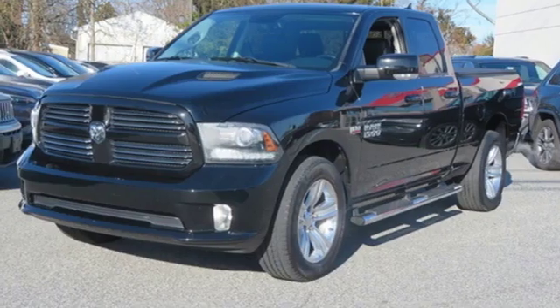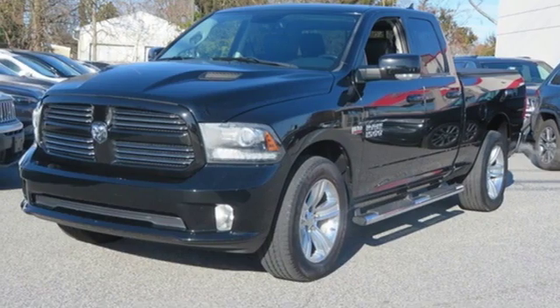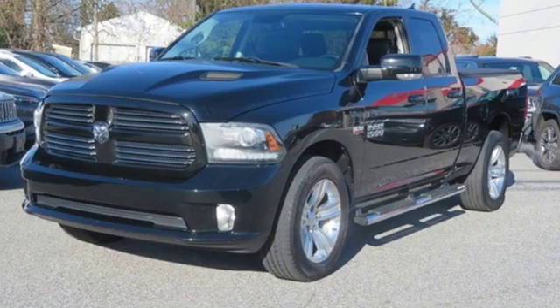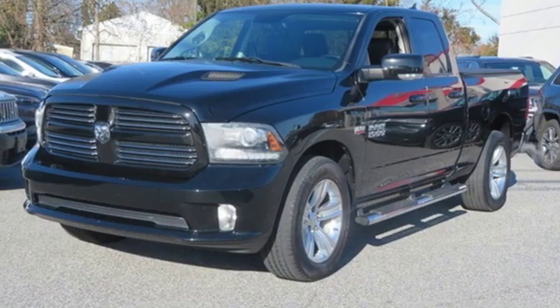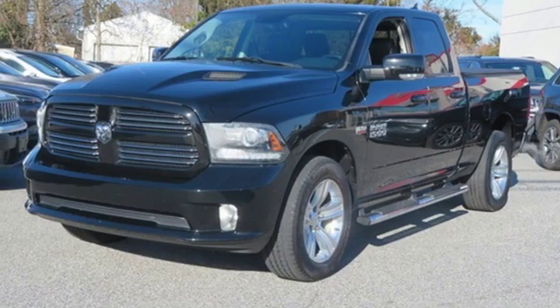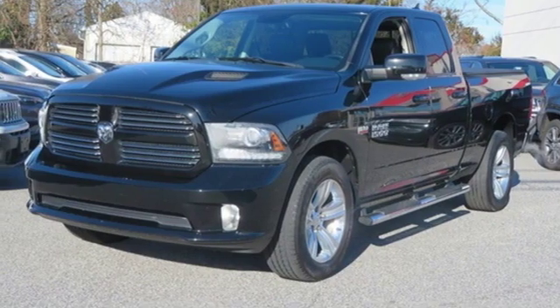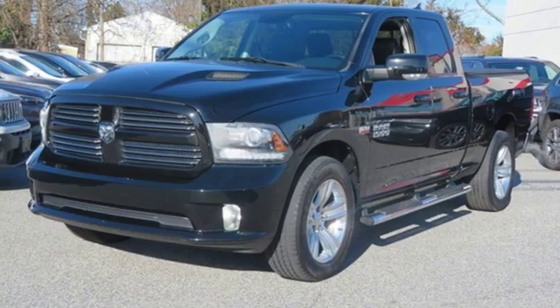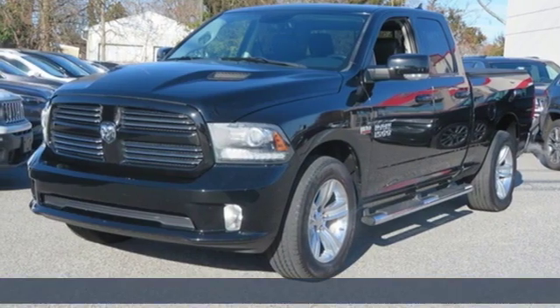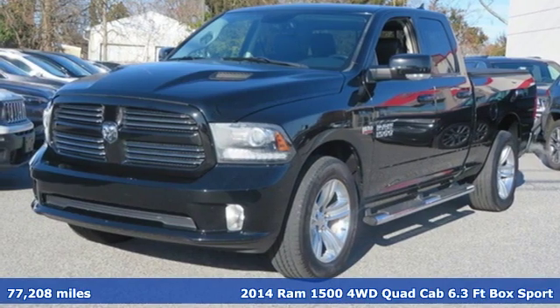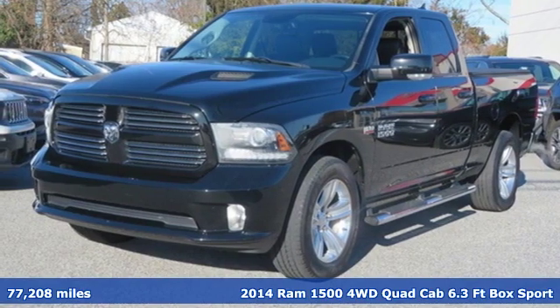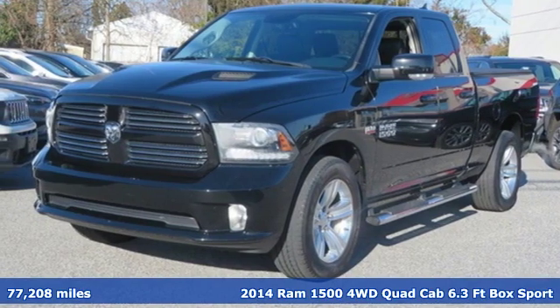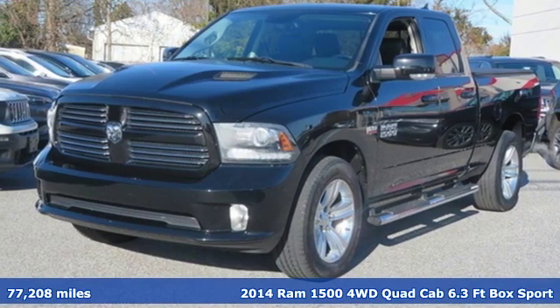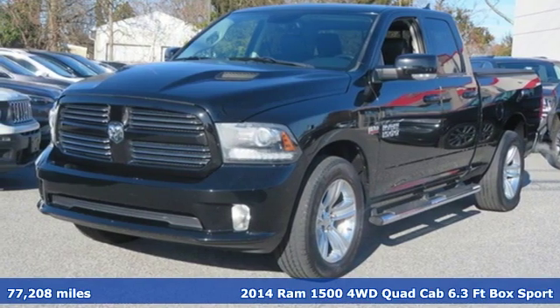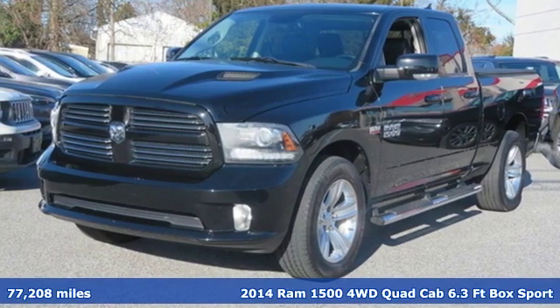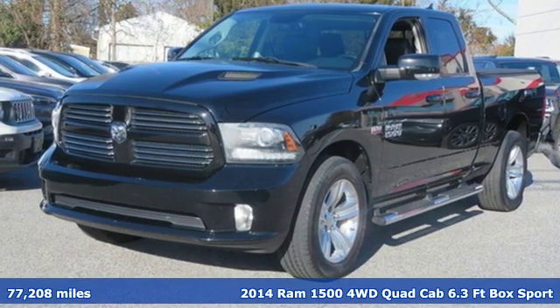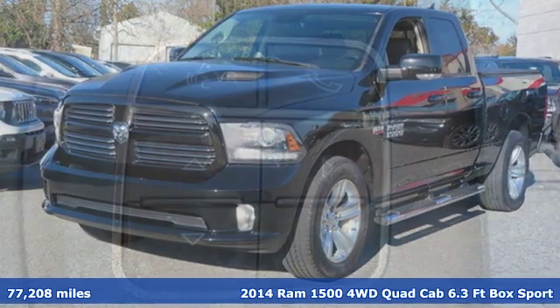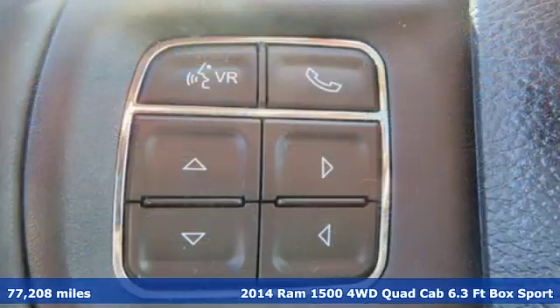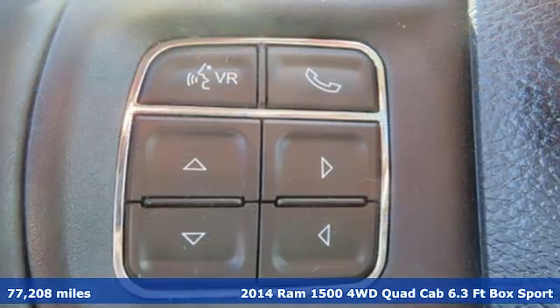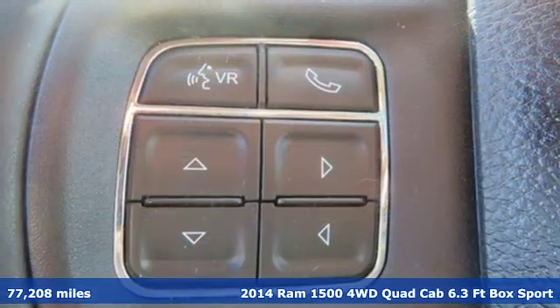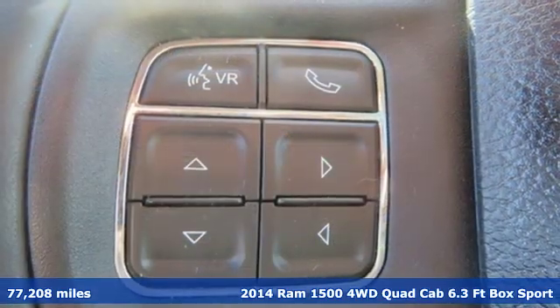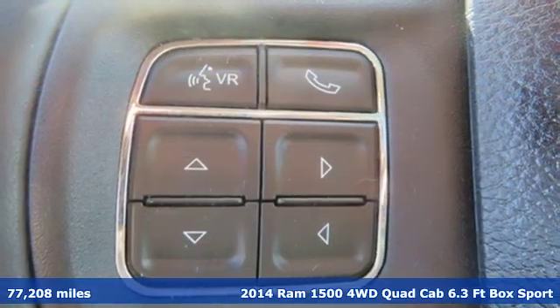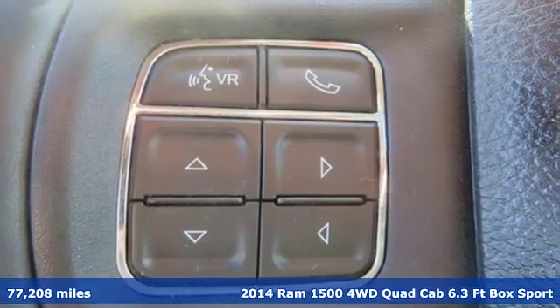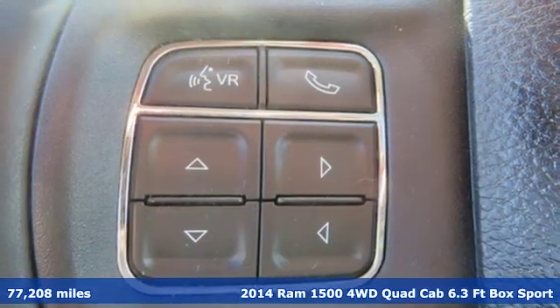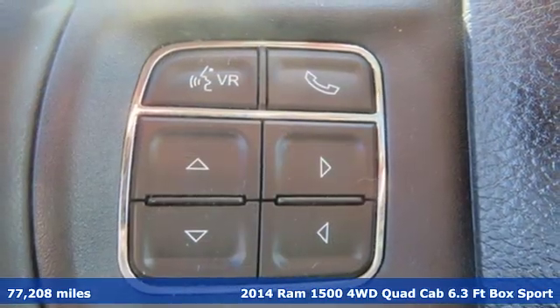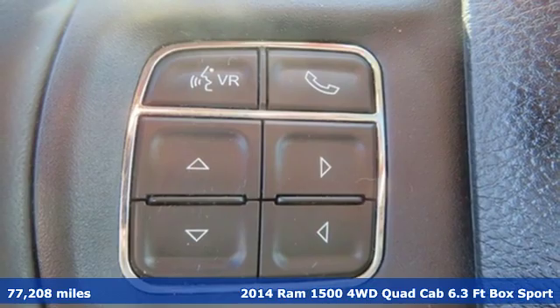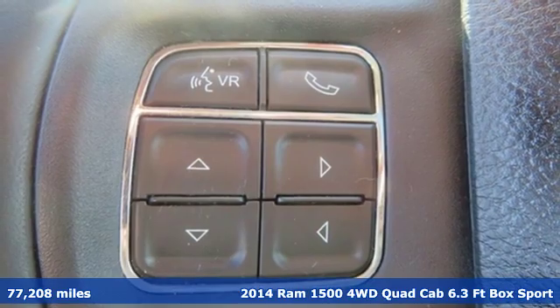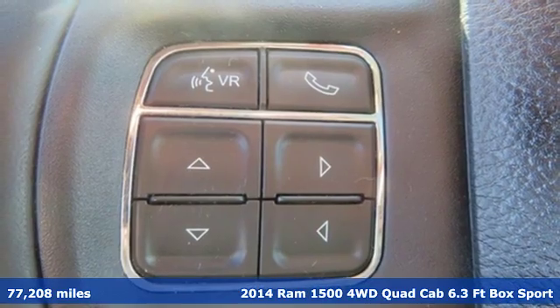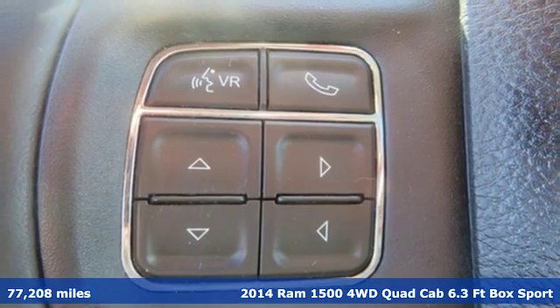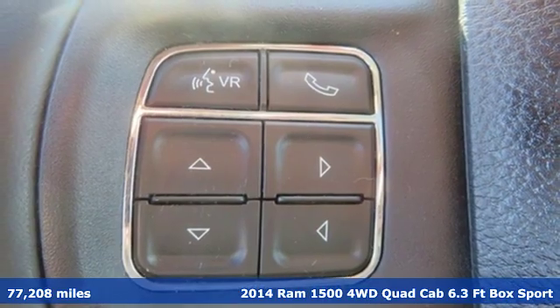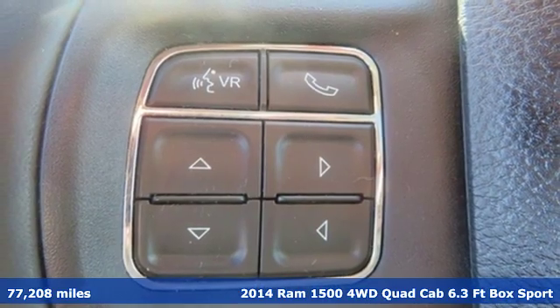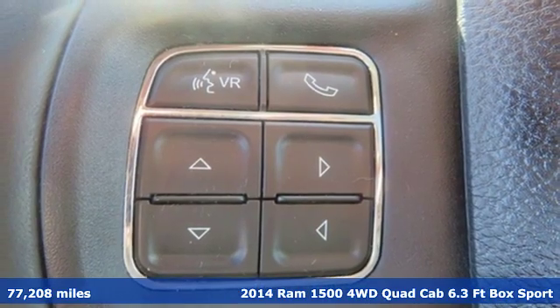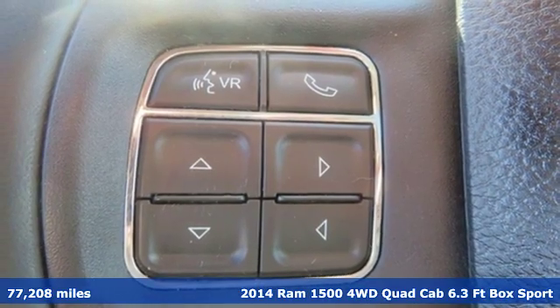It's a 2014 Ram 1500. When you need to grab life by the horns, you need a Ram.